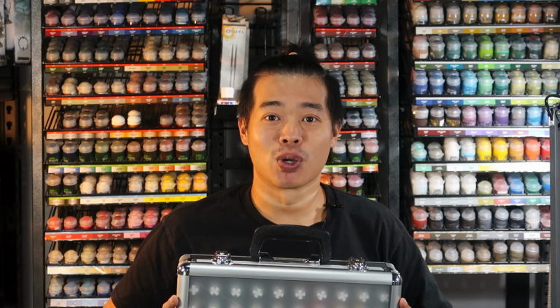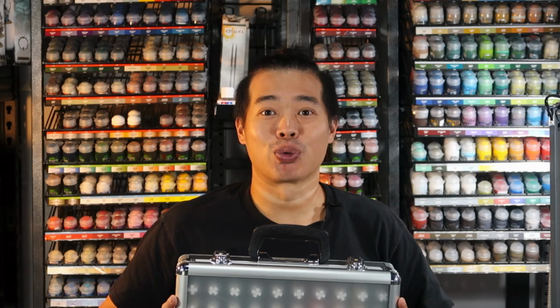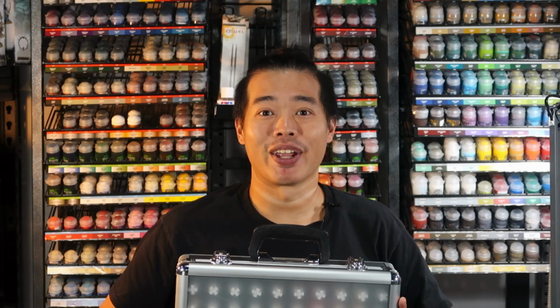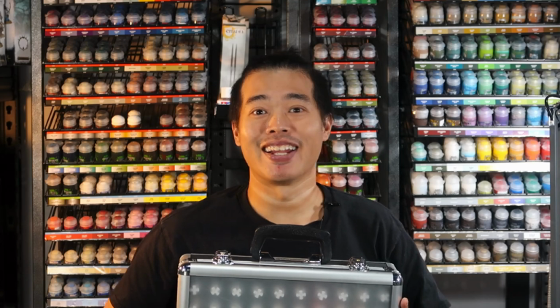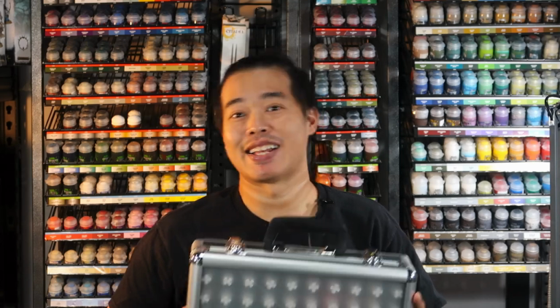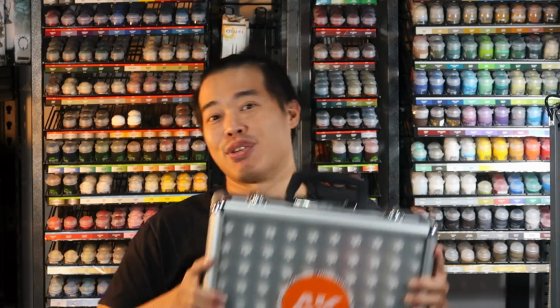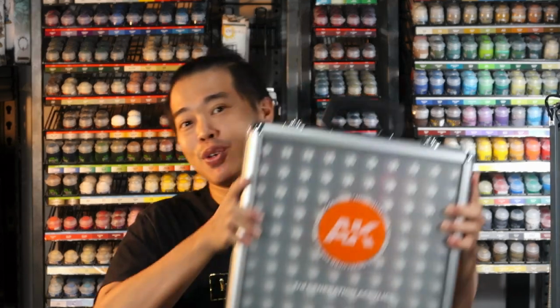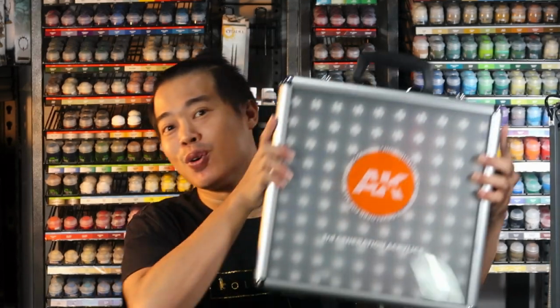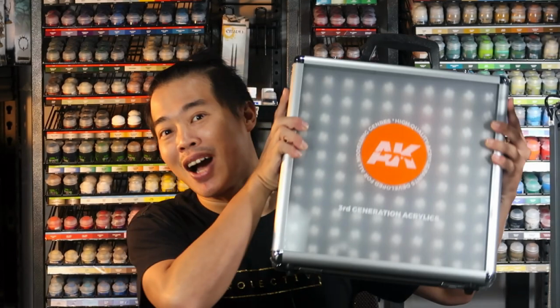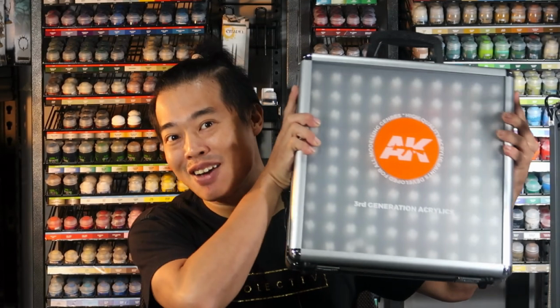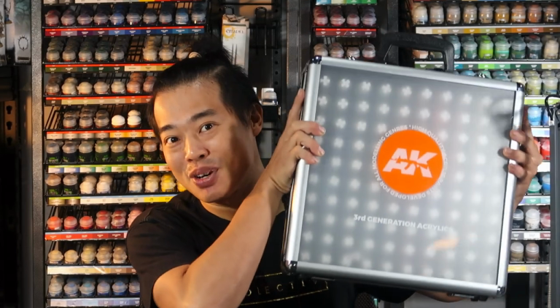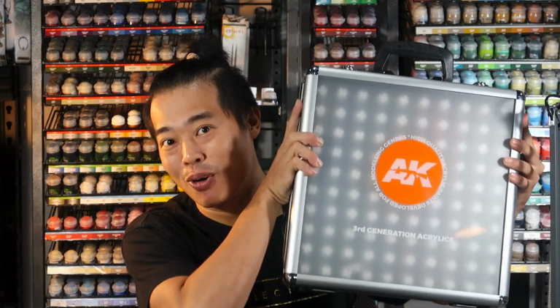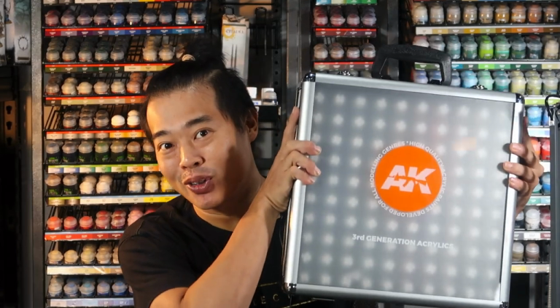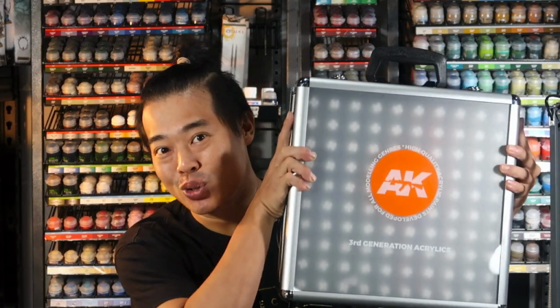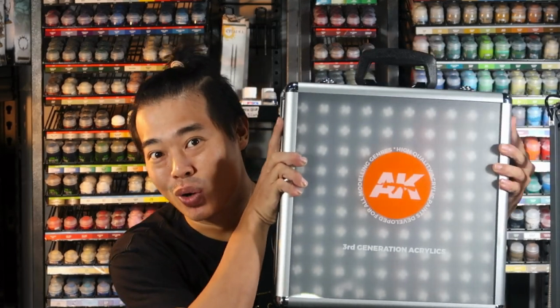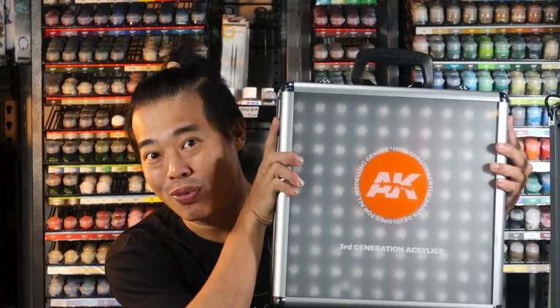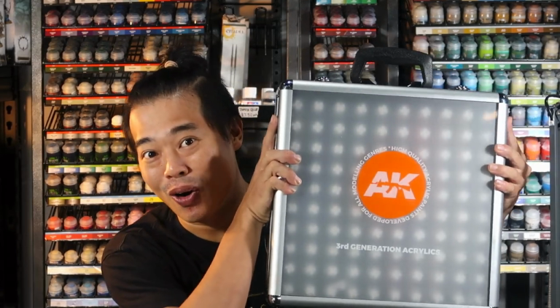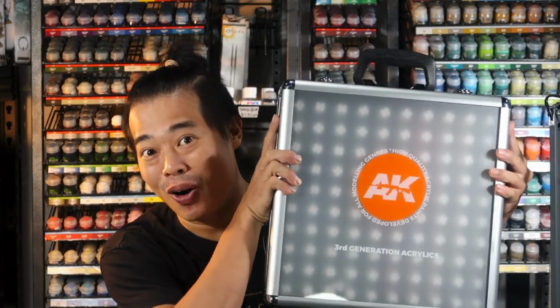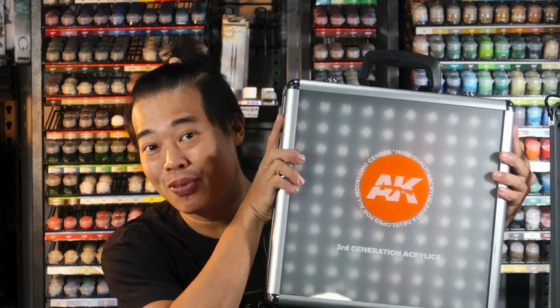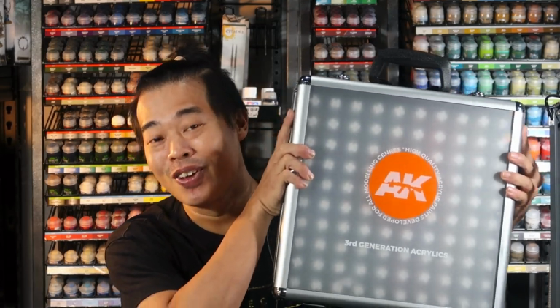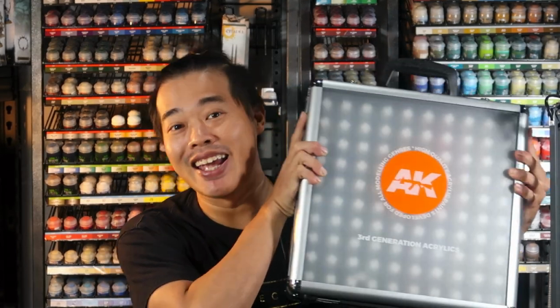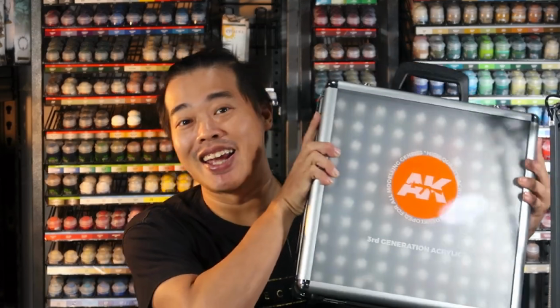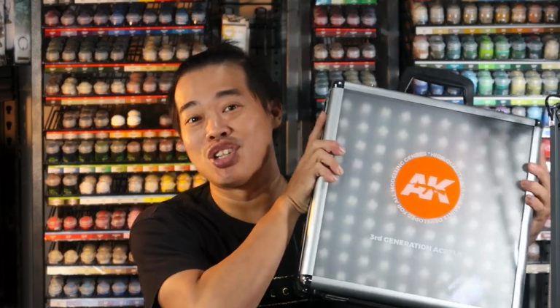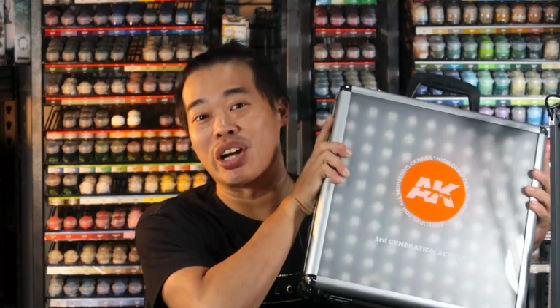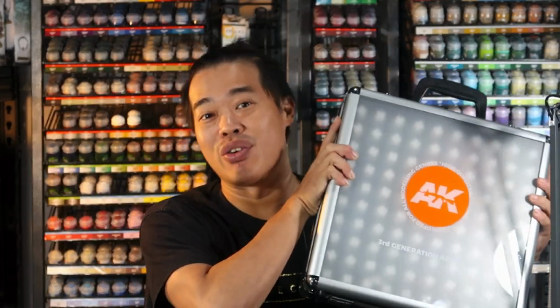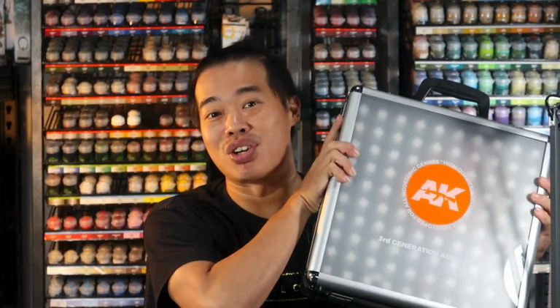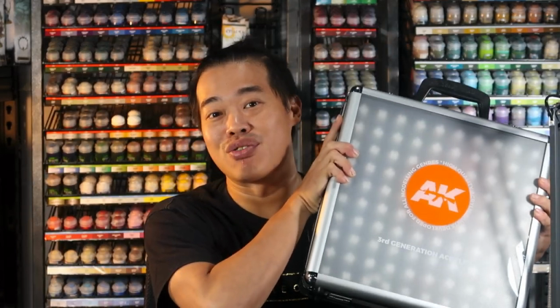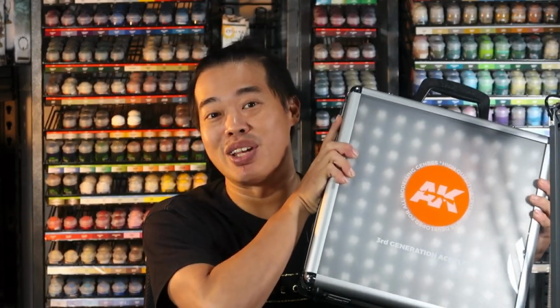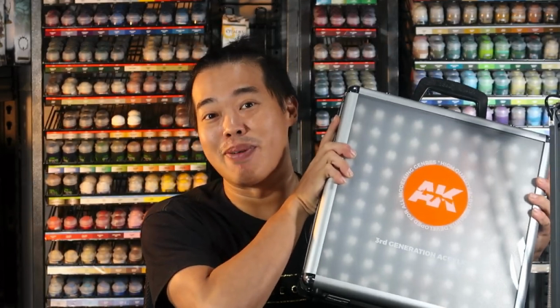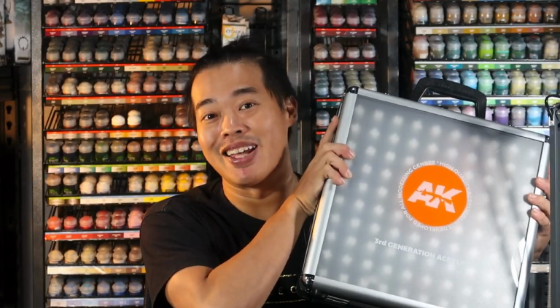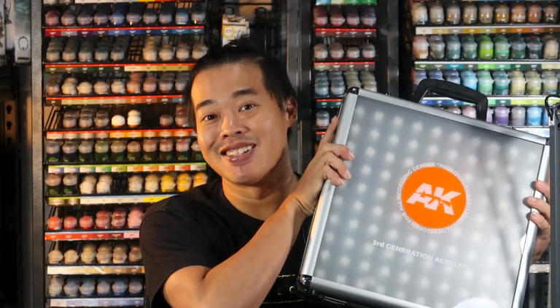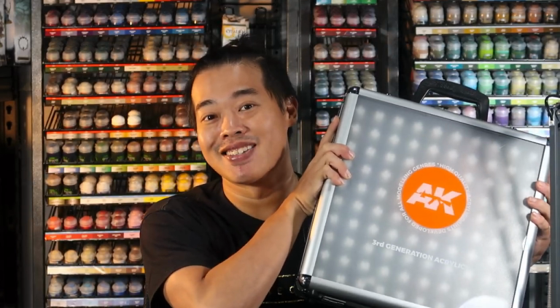So today, let's review 100 bottles worth of AK Generation 3 paints.